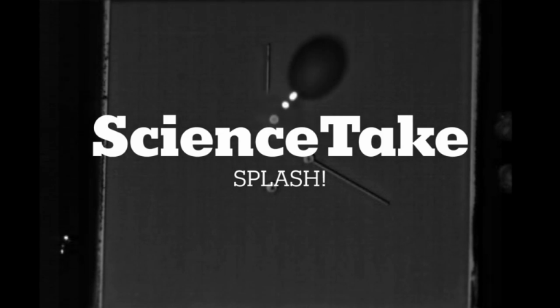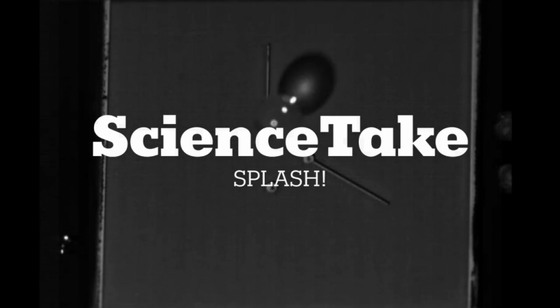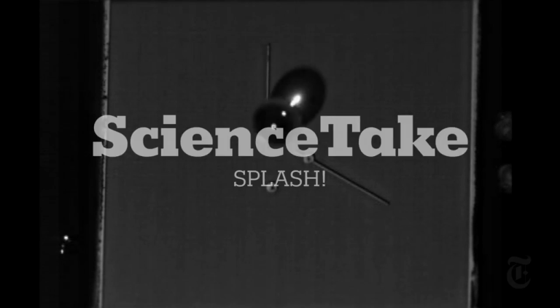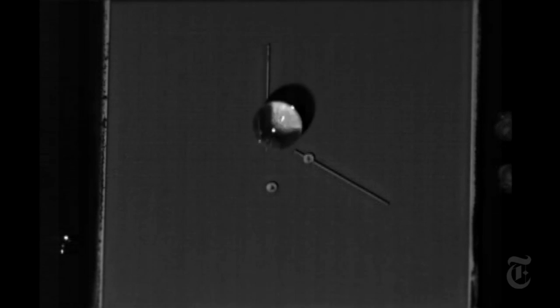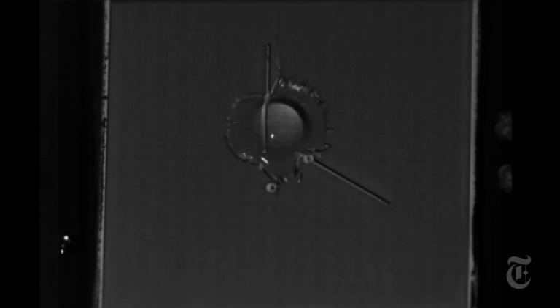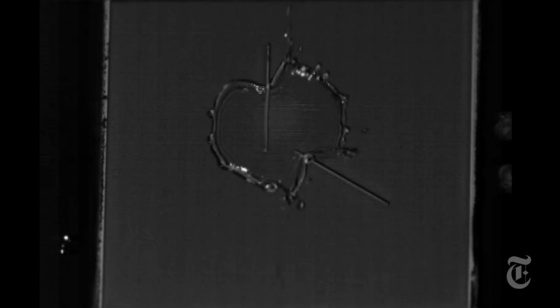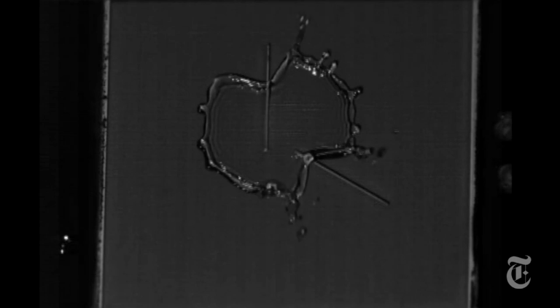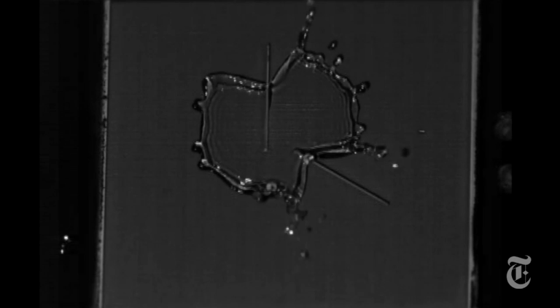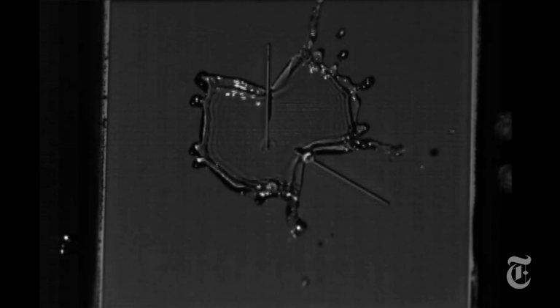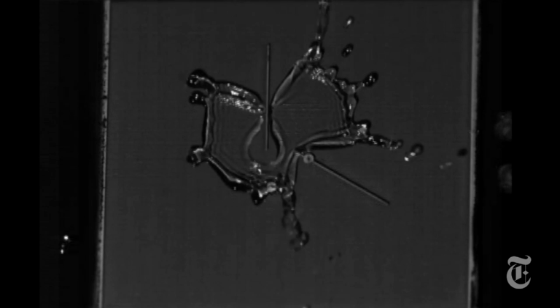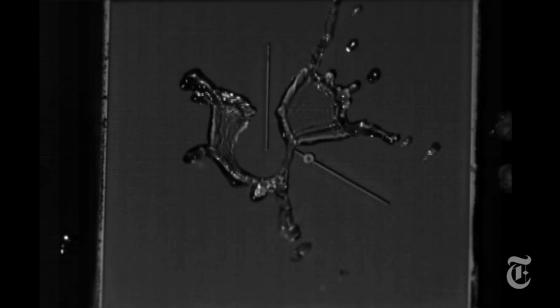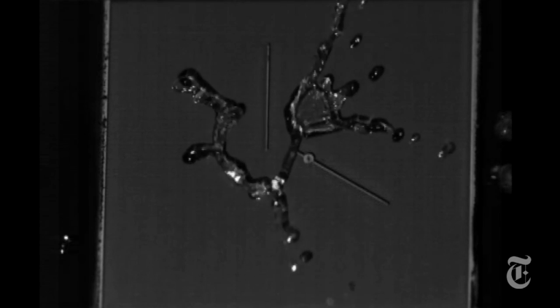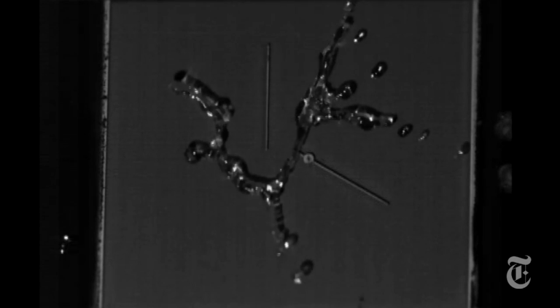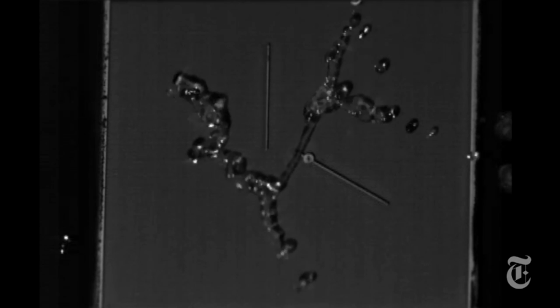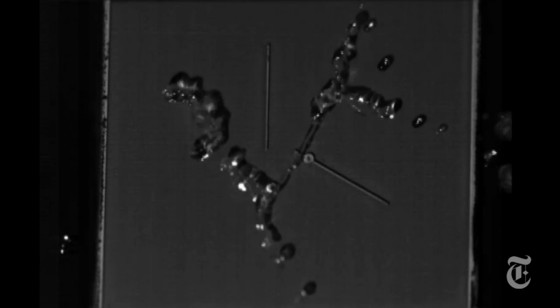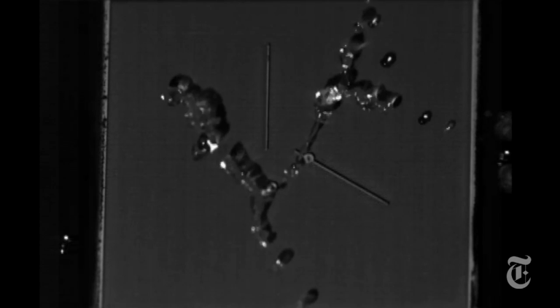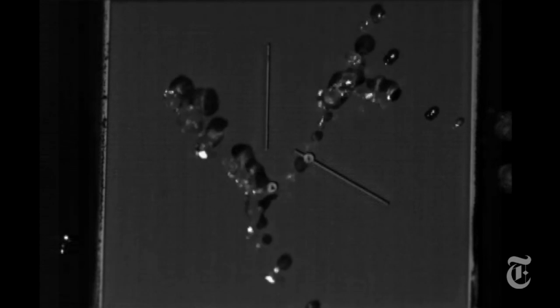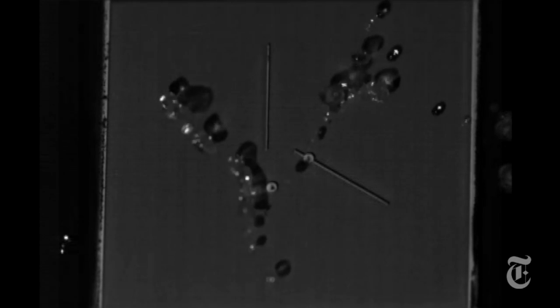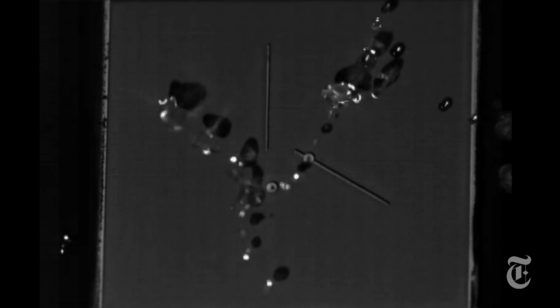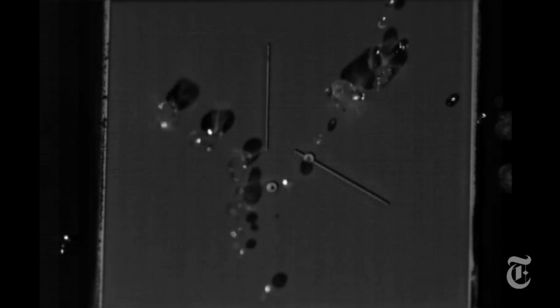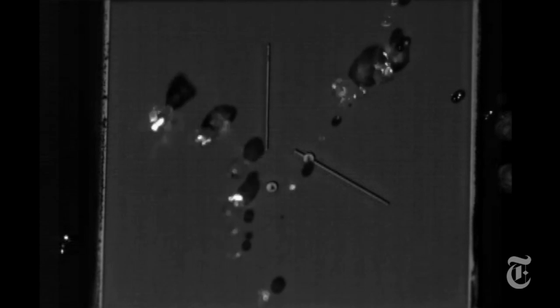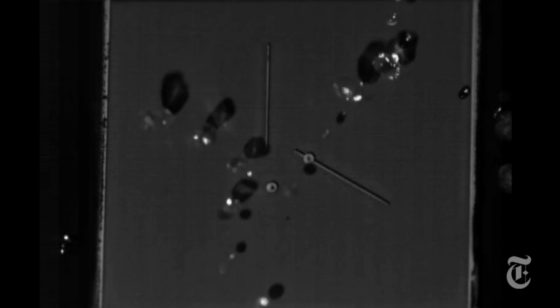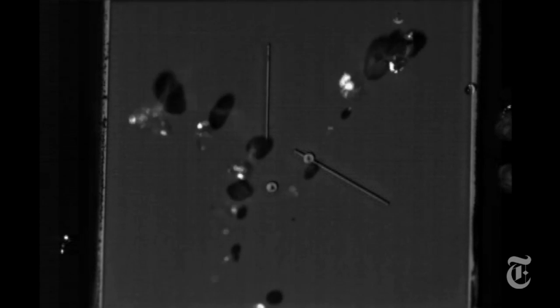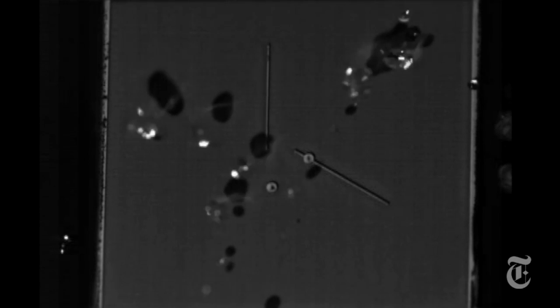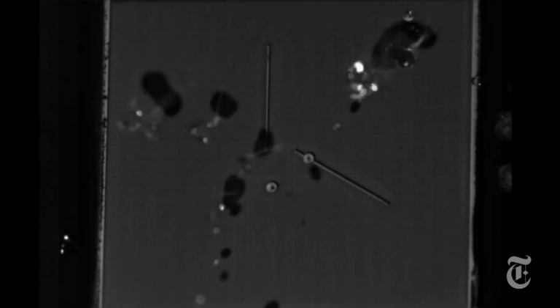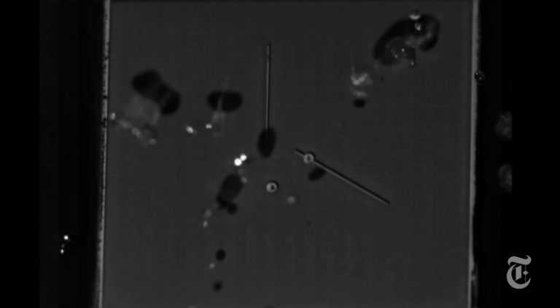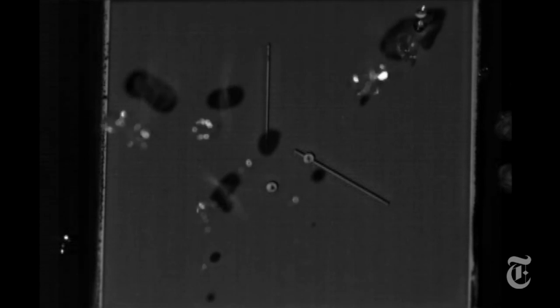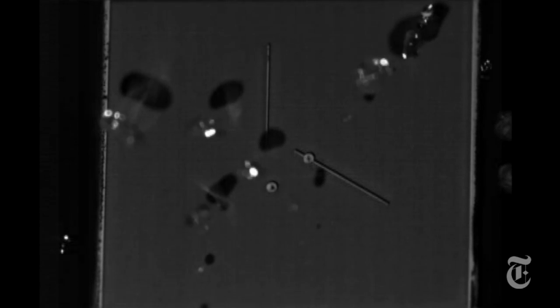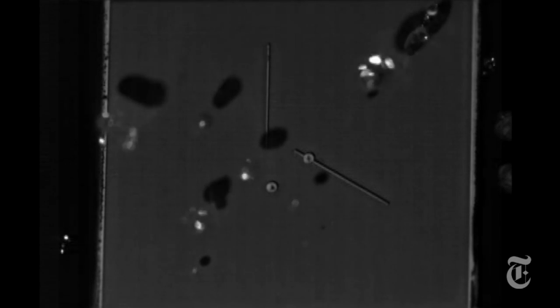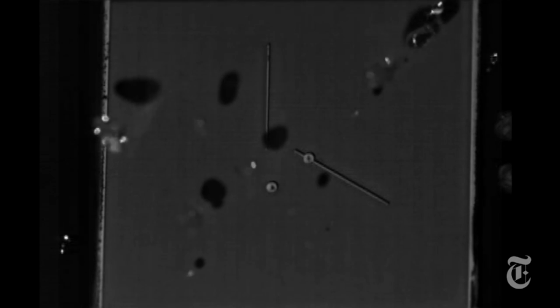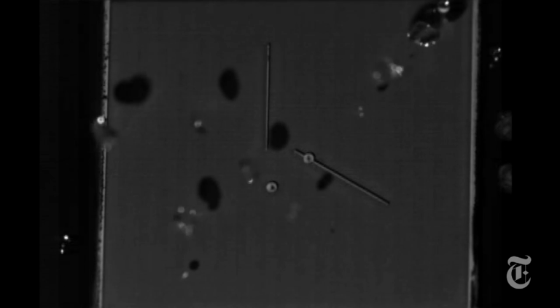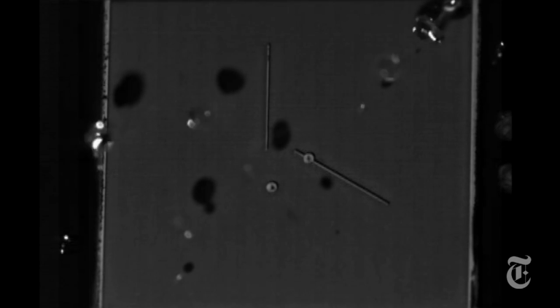A falling drop of water seems so simple. It falls. It splashes. You could watch it over and over again.